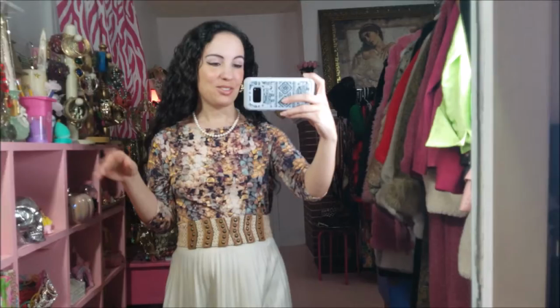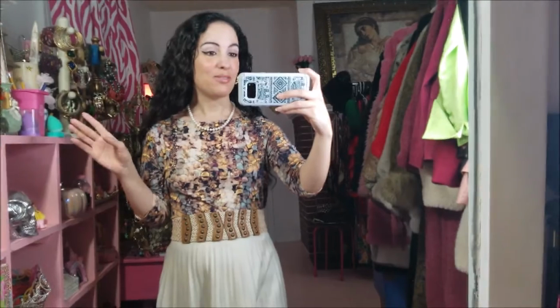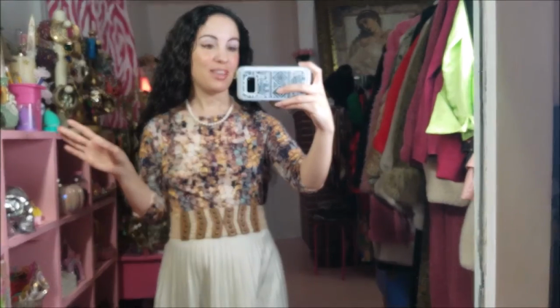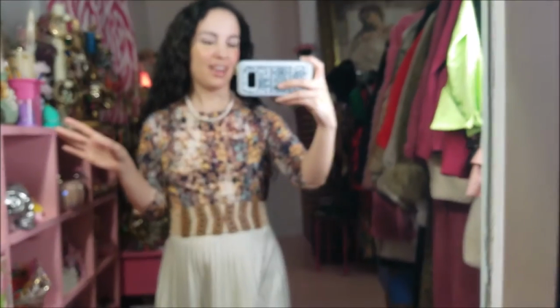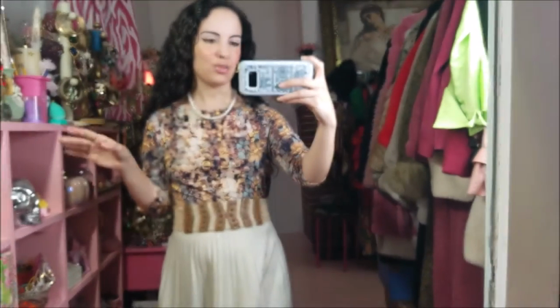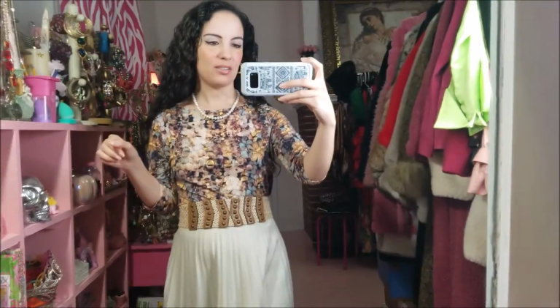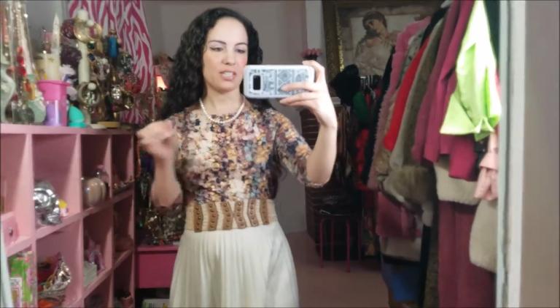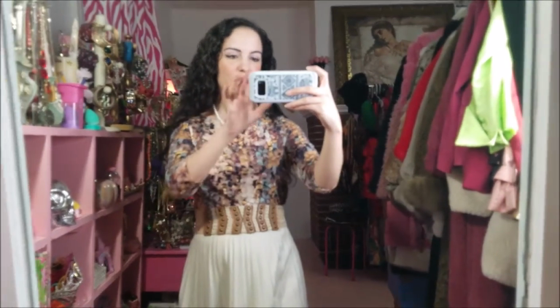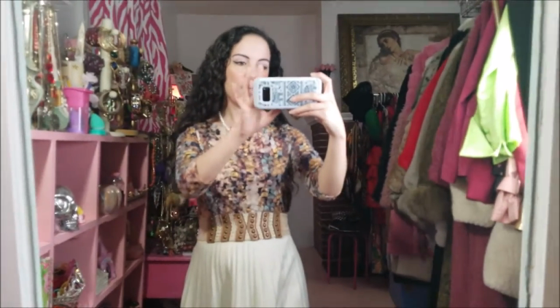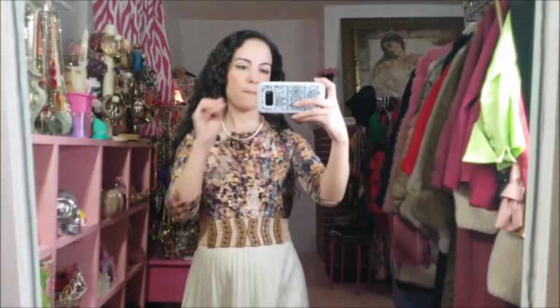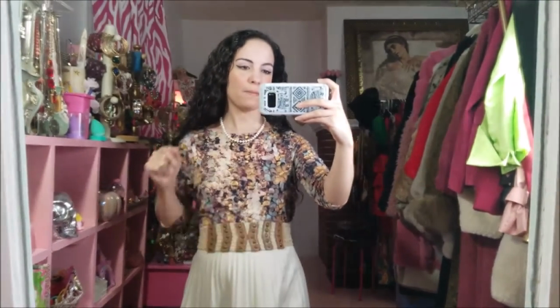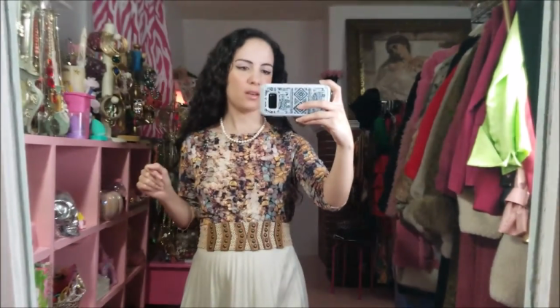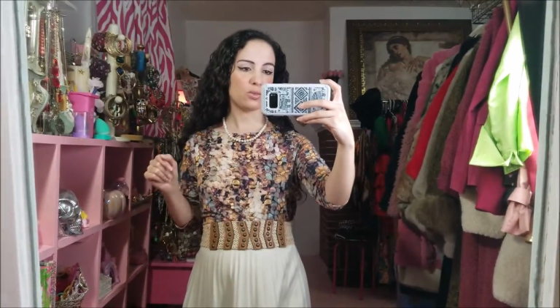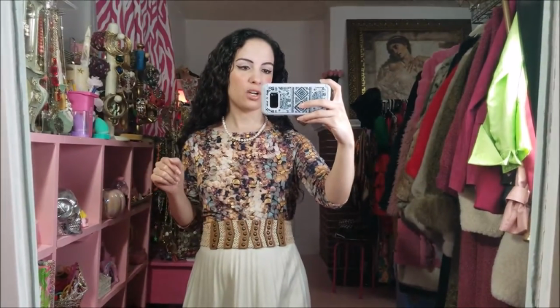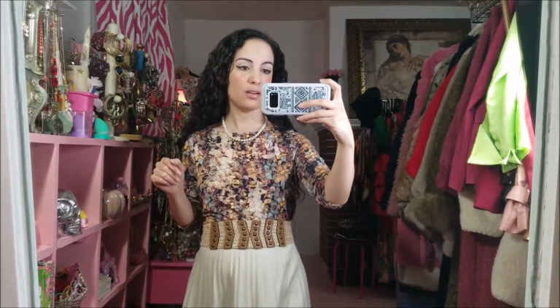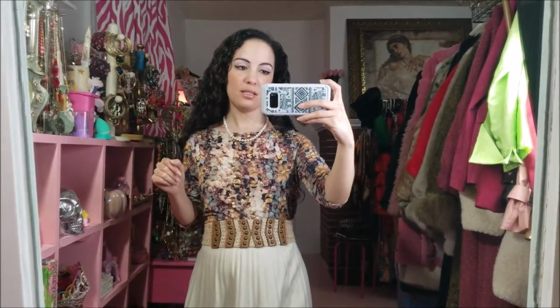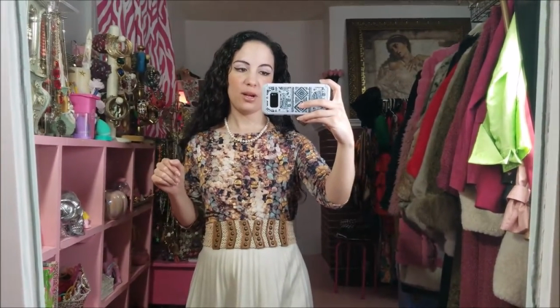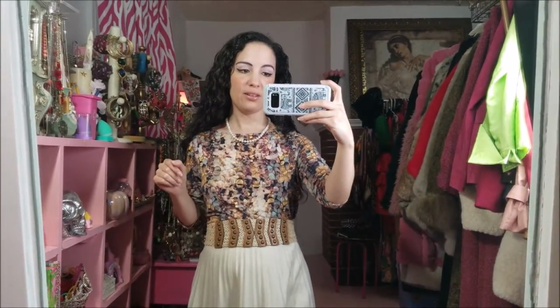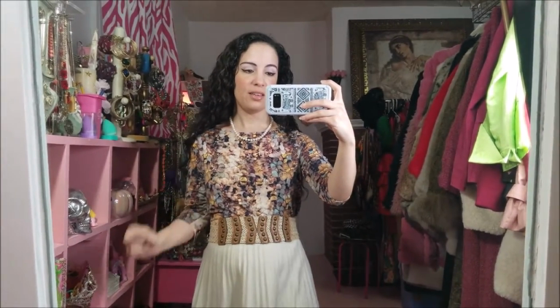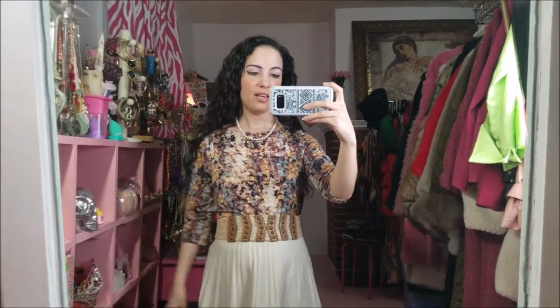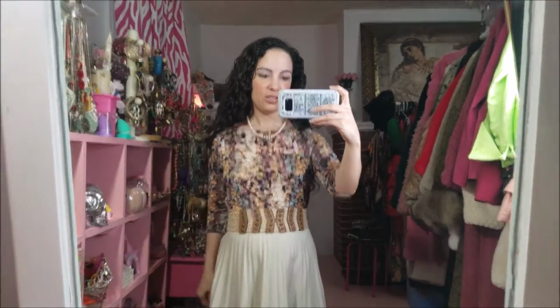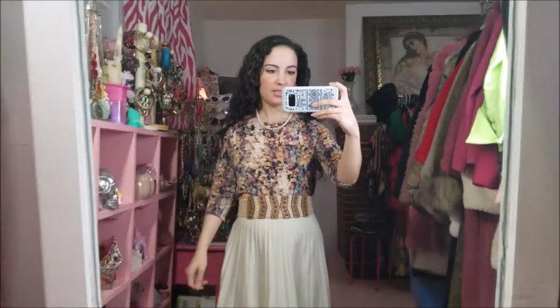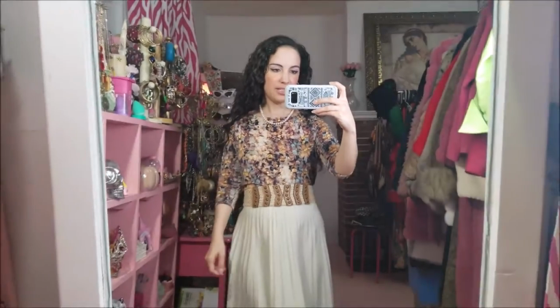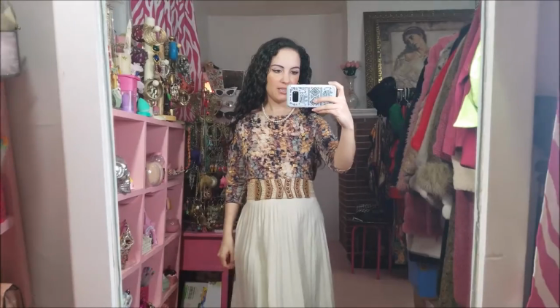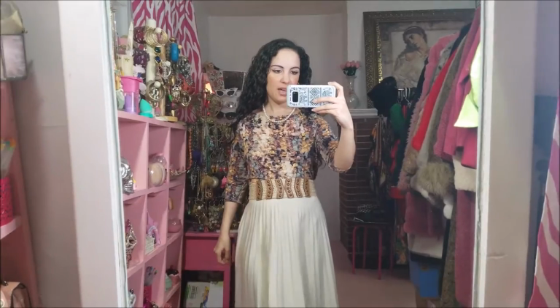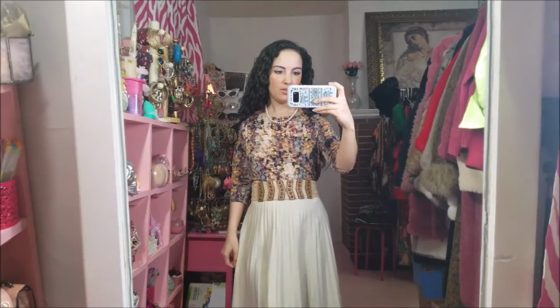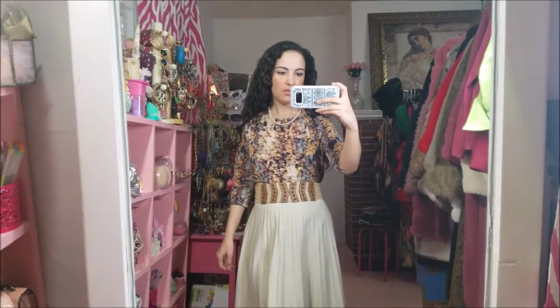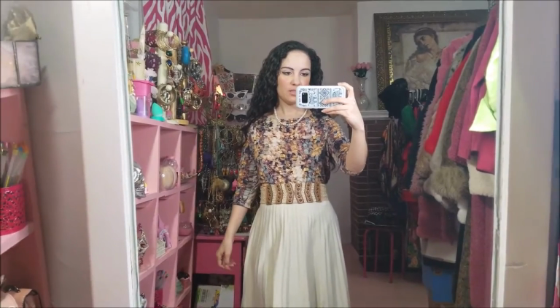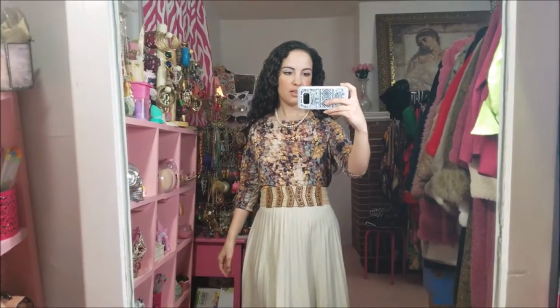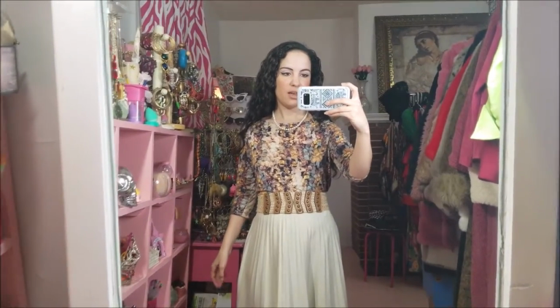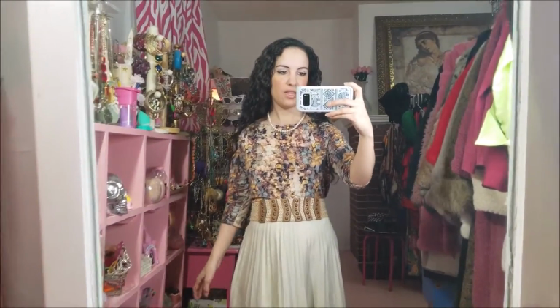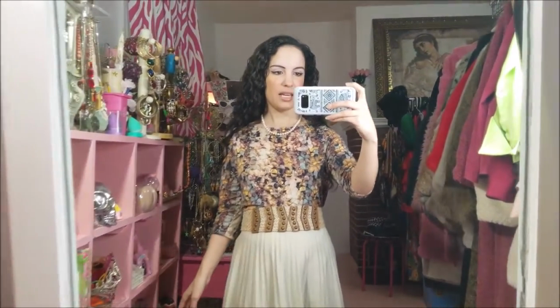I do have an actual set of earrings, and those were a dollar as well. So that's today's outfit of the day.